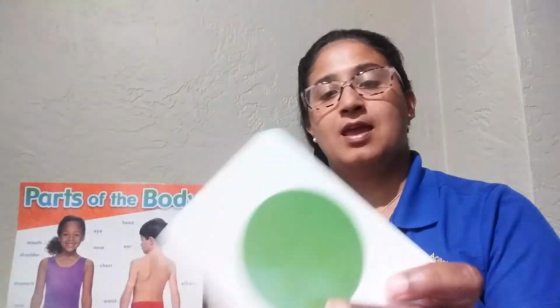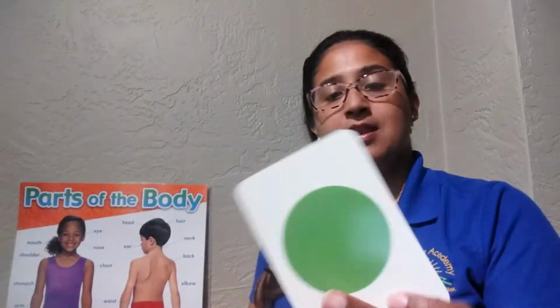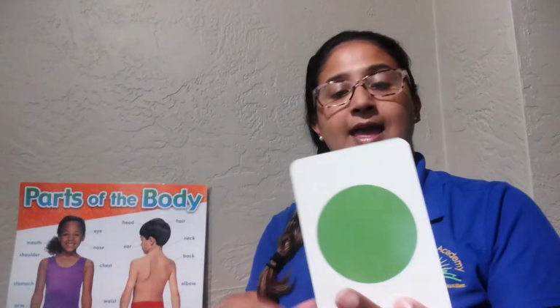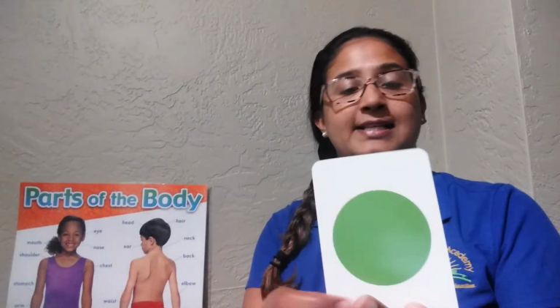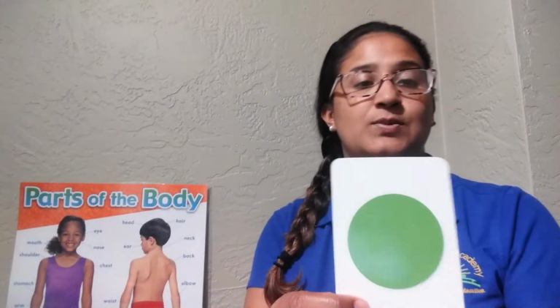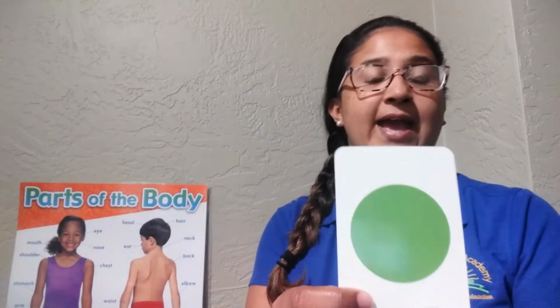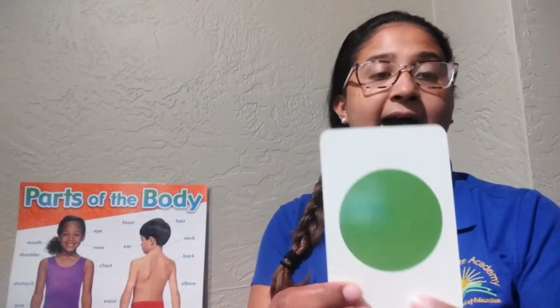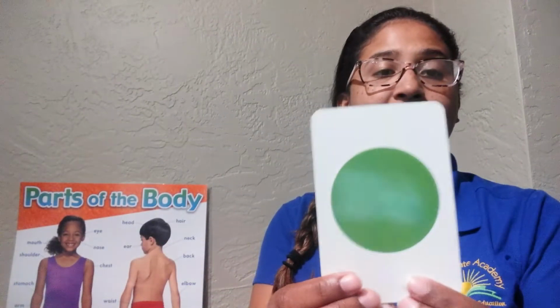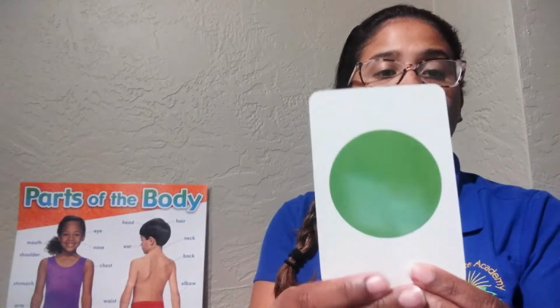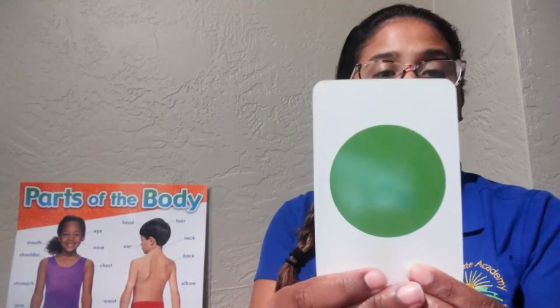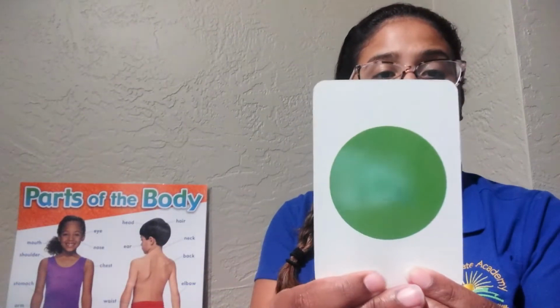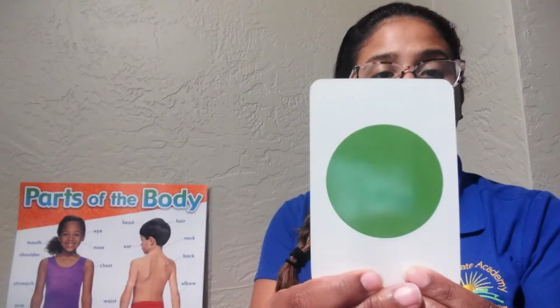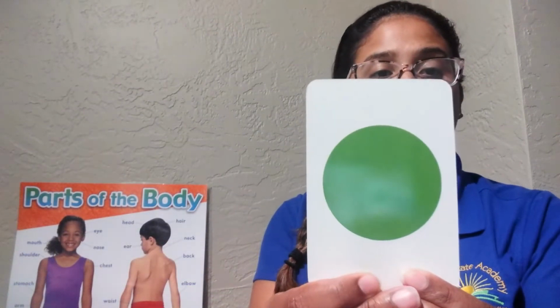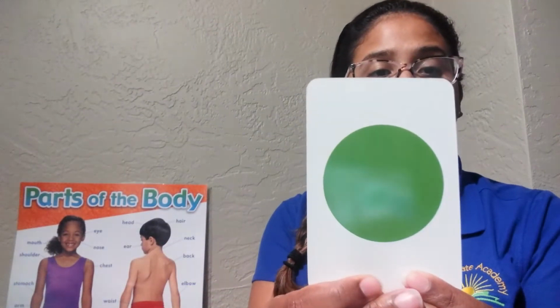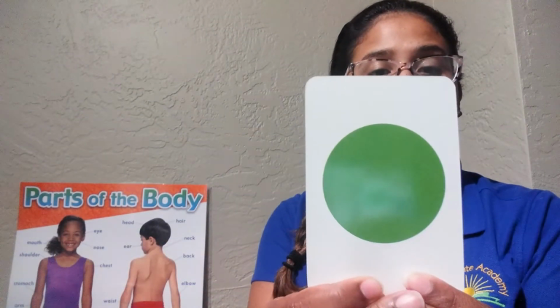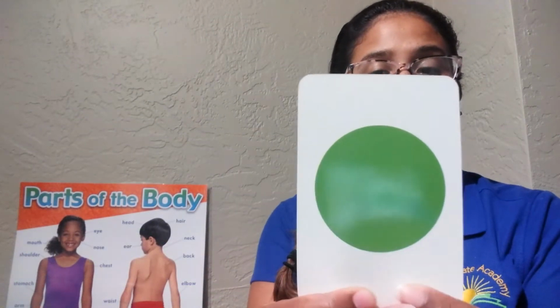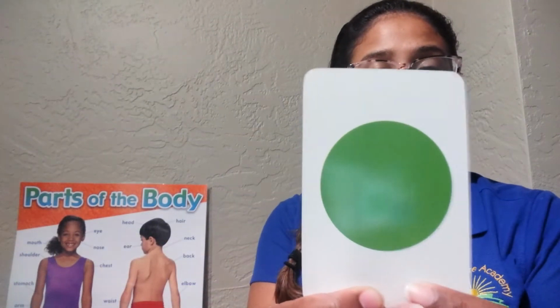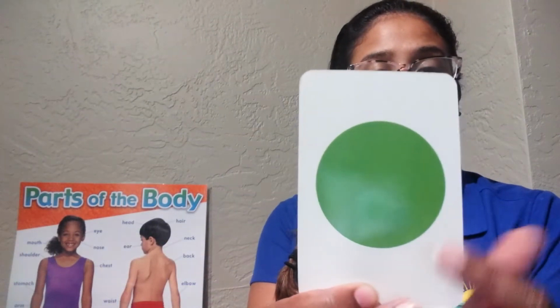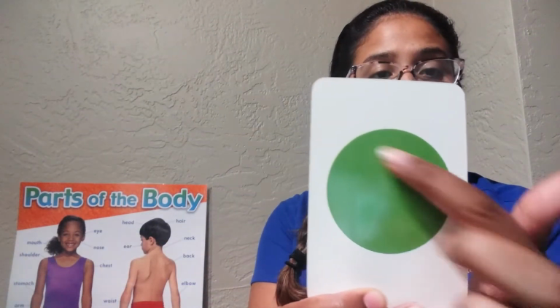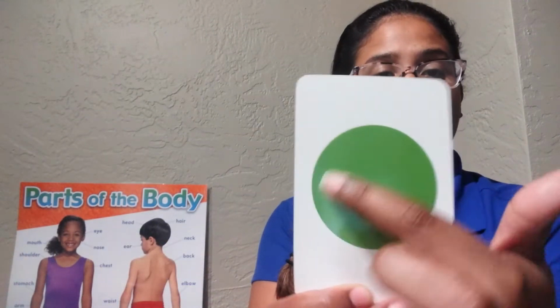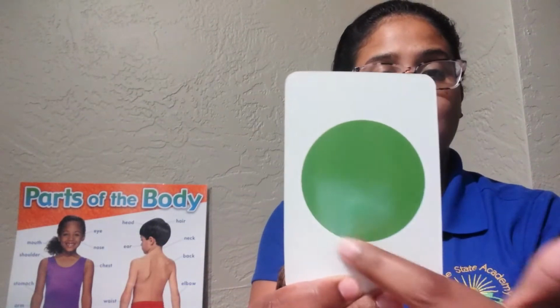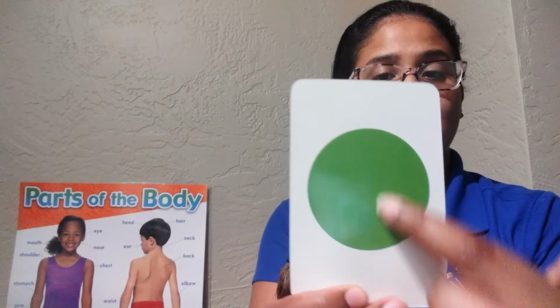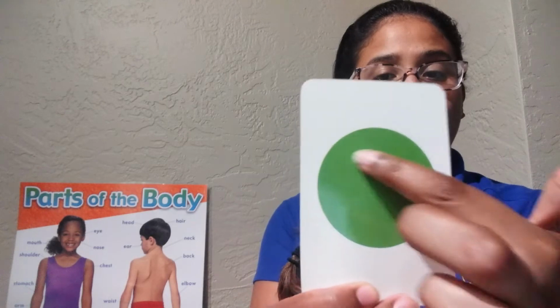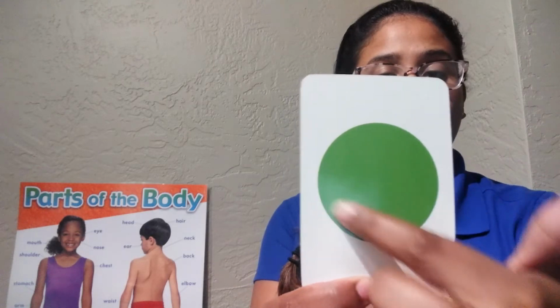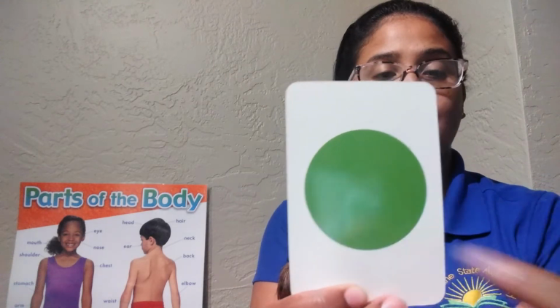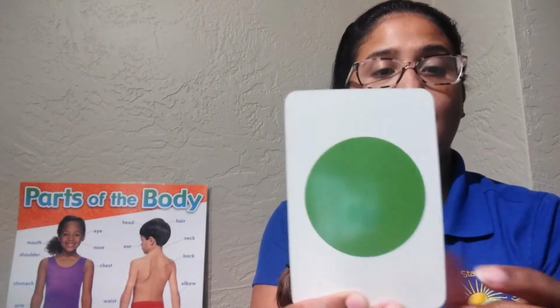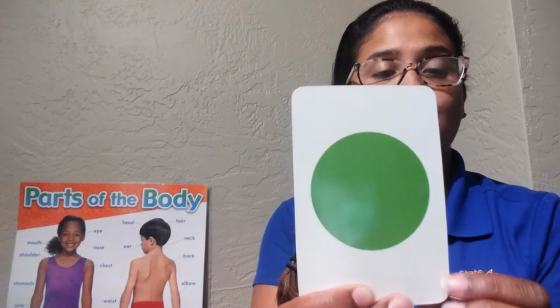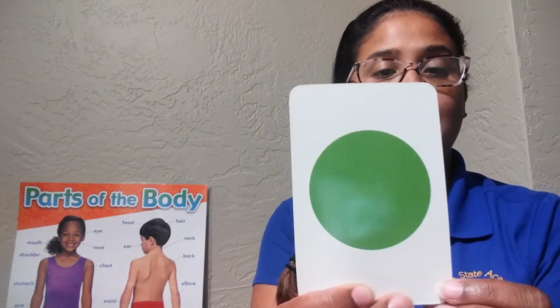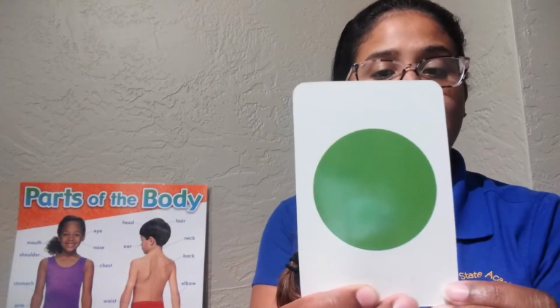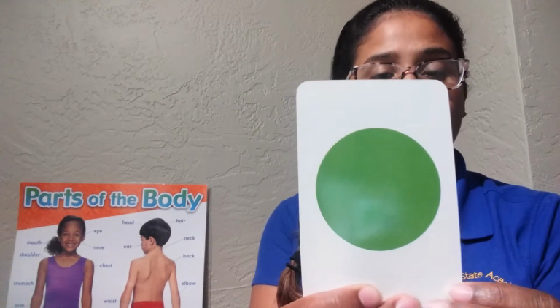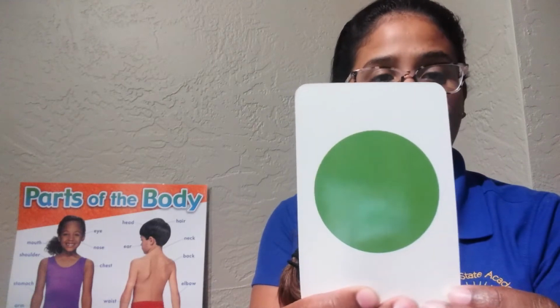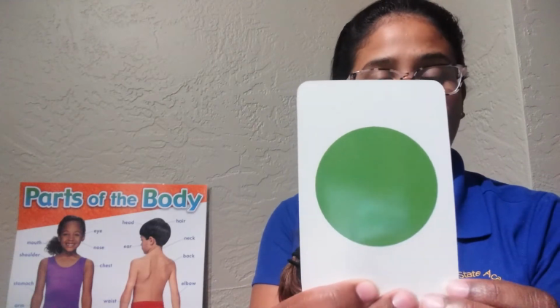Next, we have a circle. Circle. A green circle.